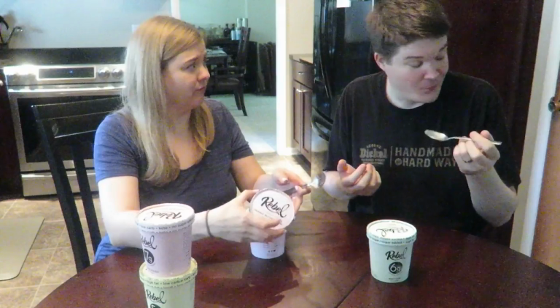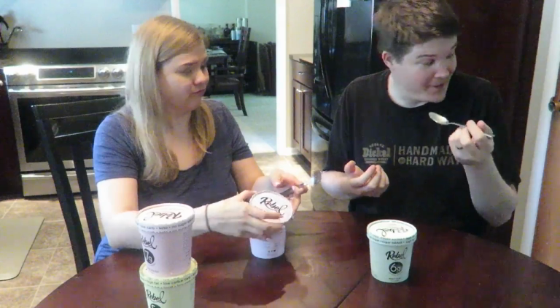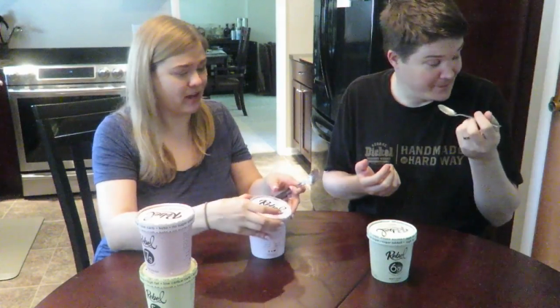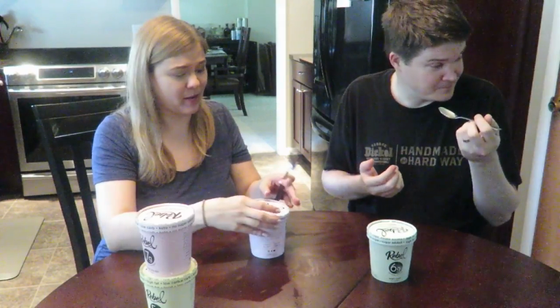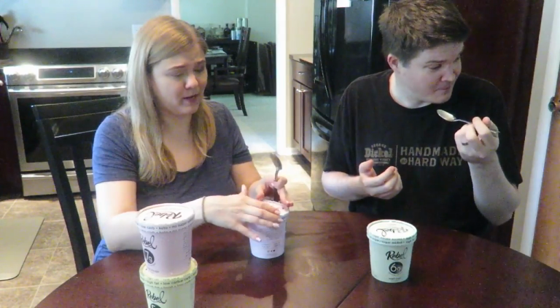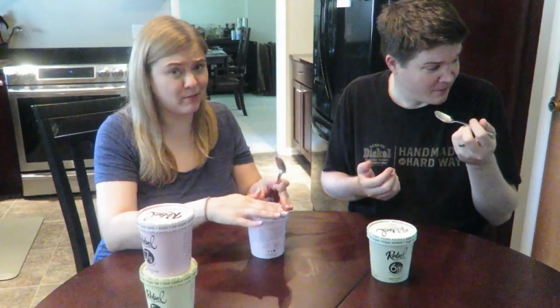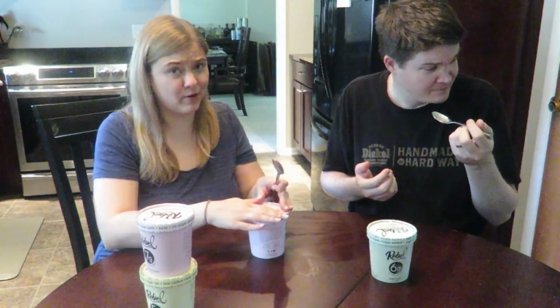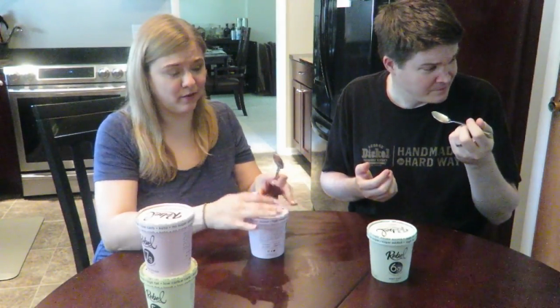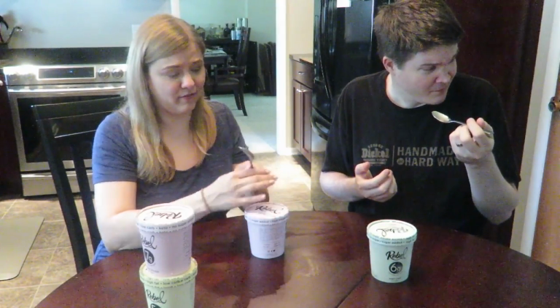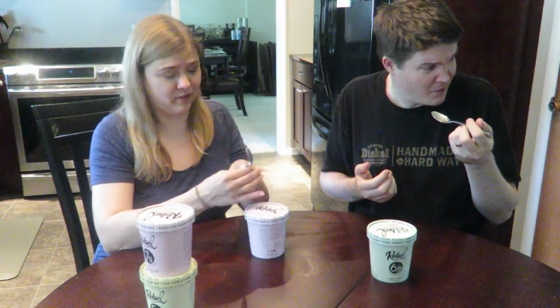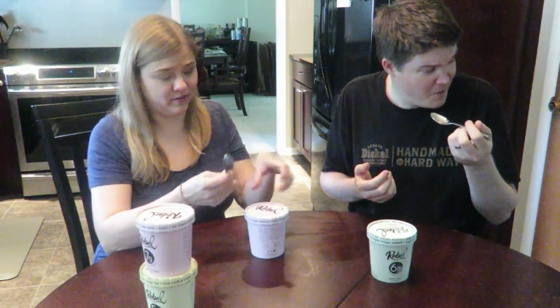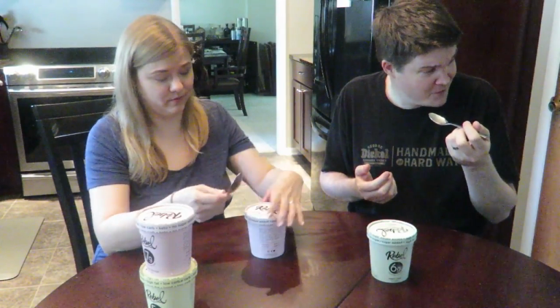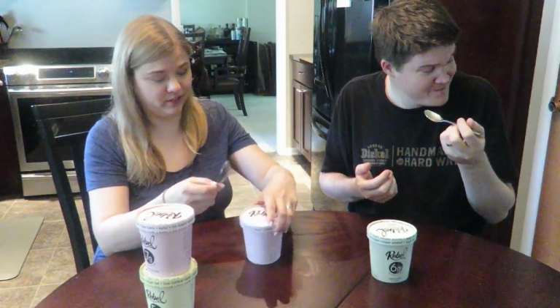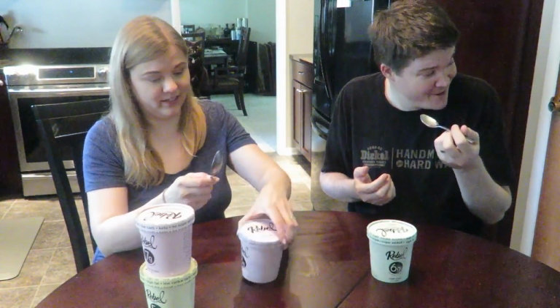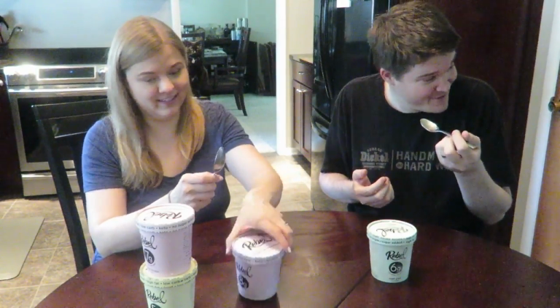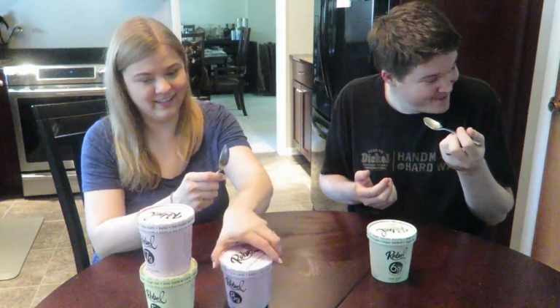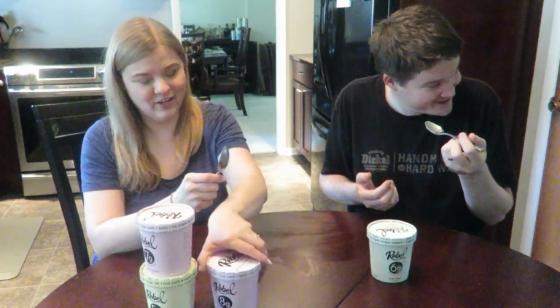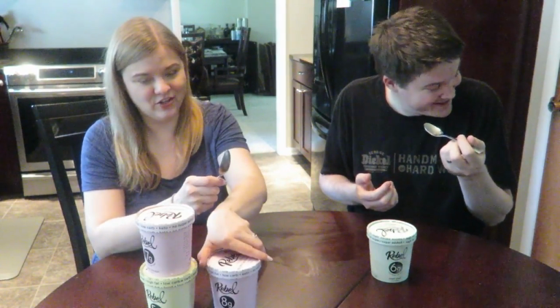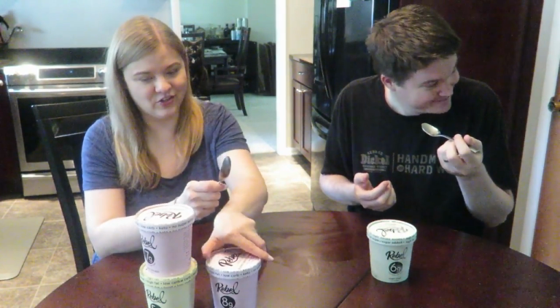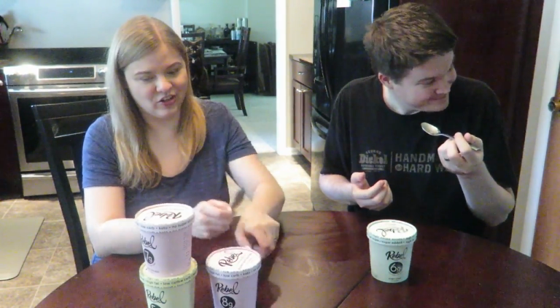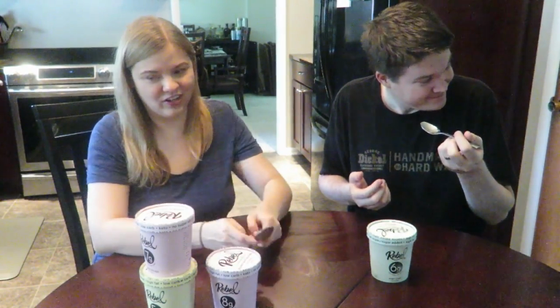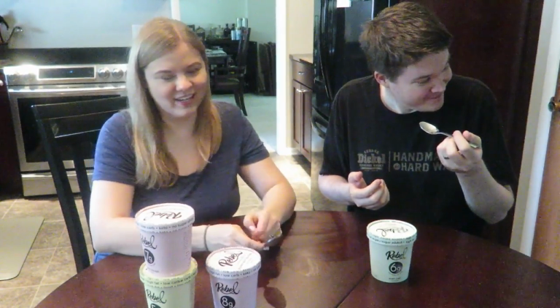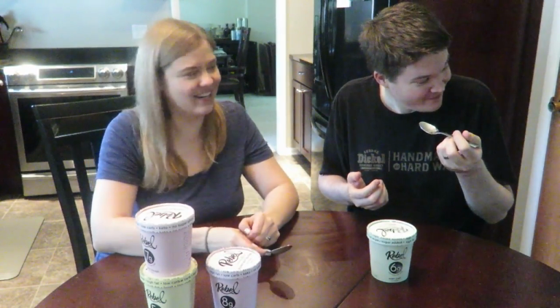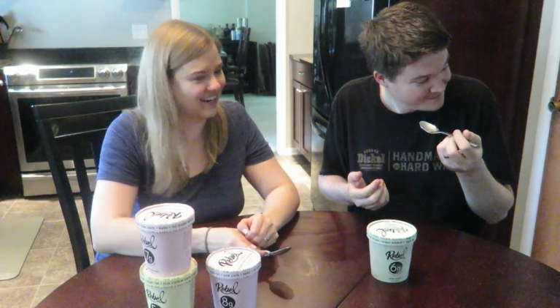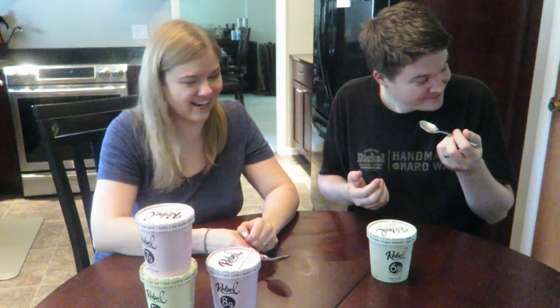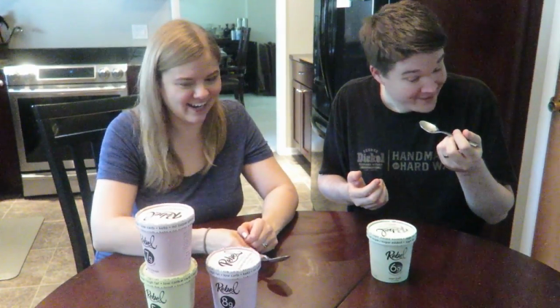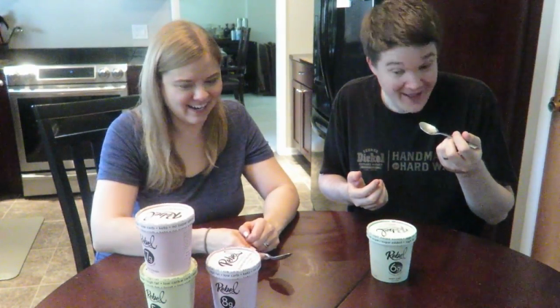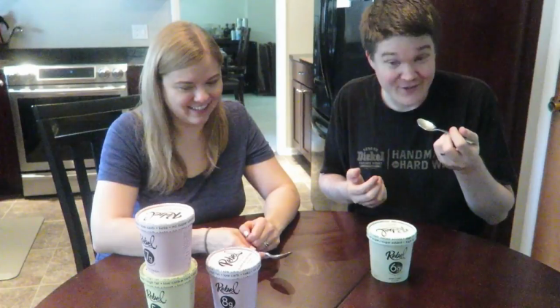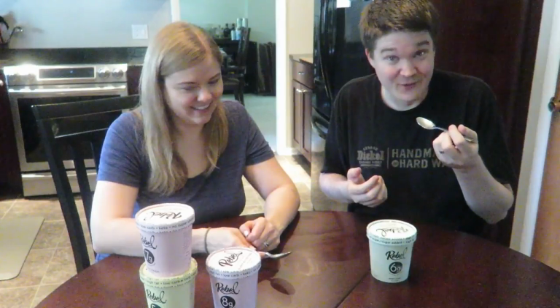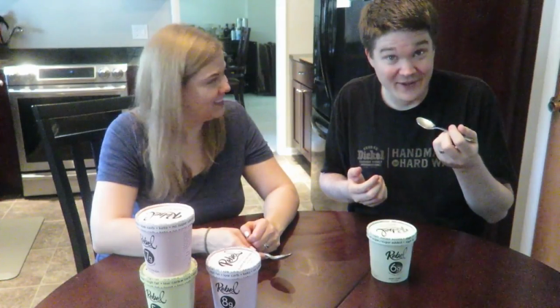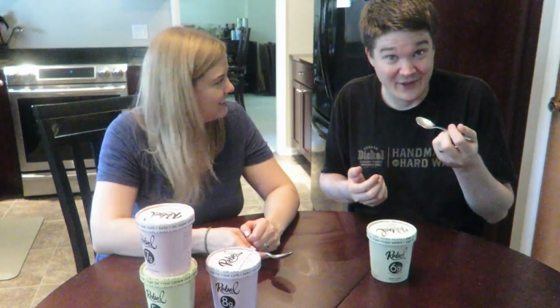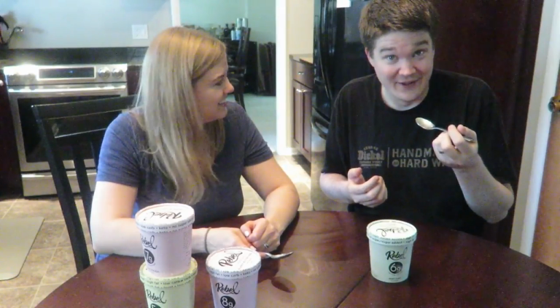Wow. Yeah, that peanut butter flavor. Holy mother of mercy. Strong. That is really good.